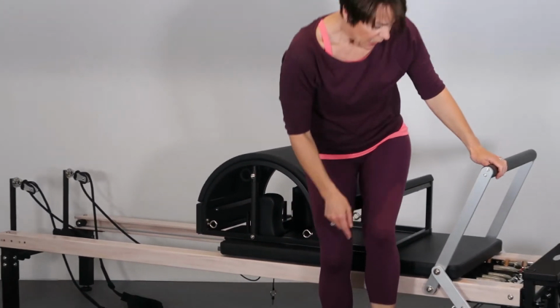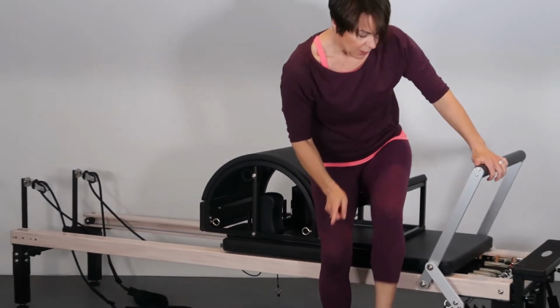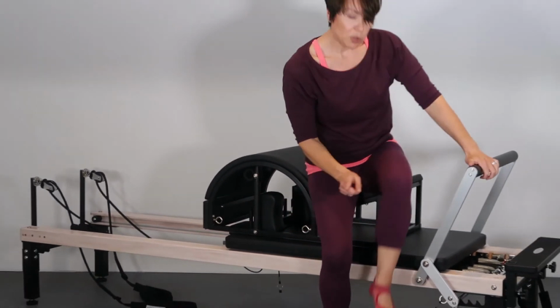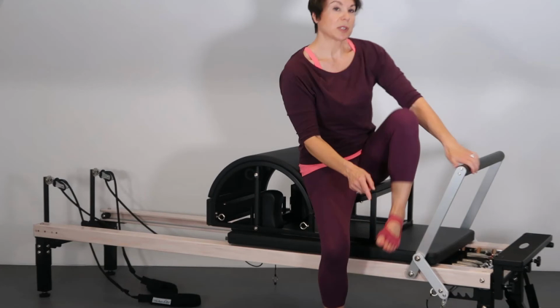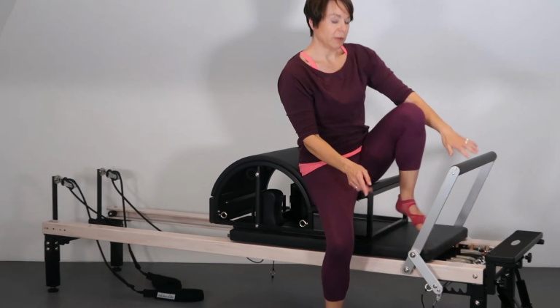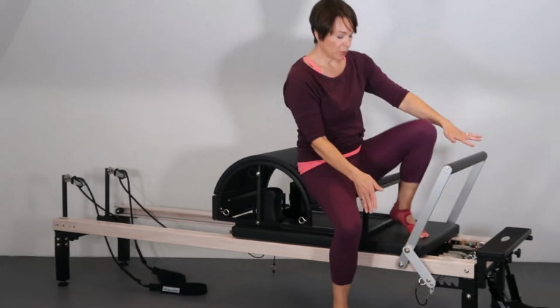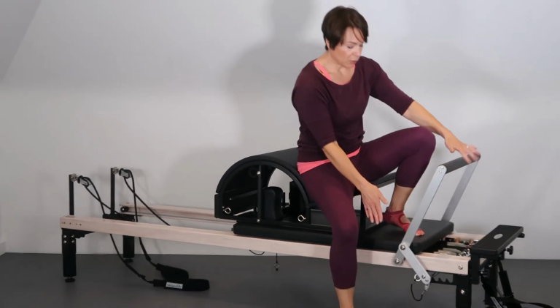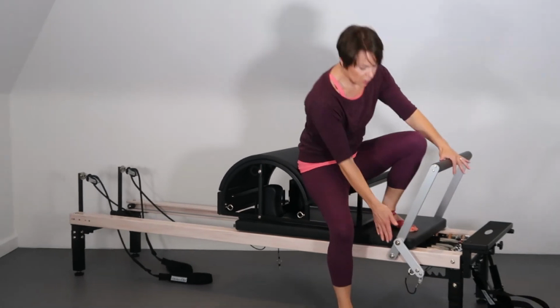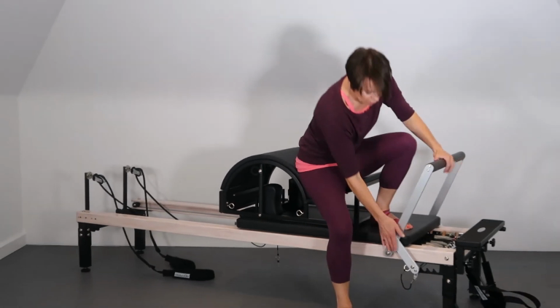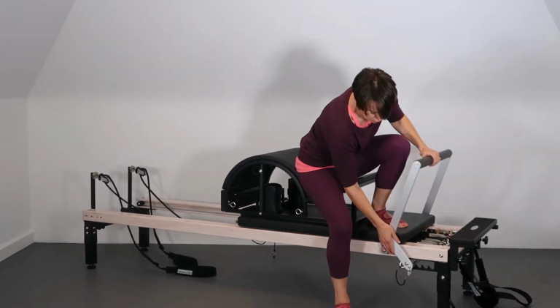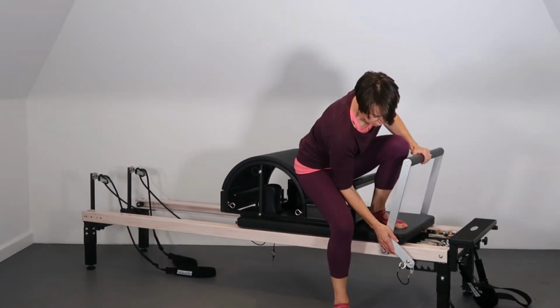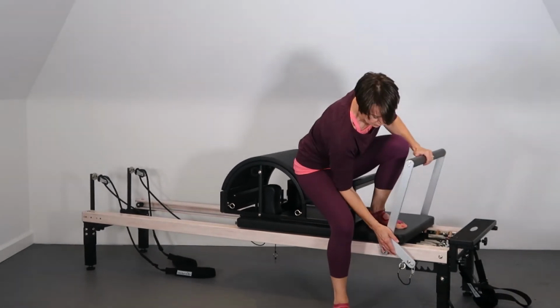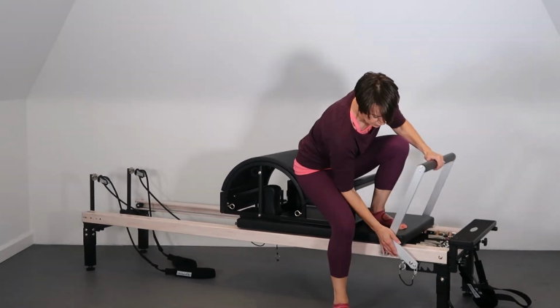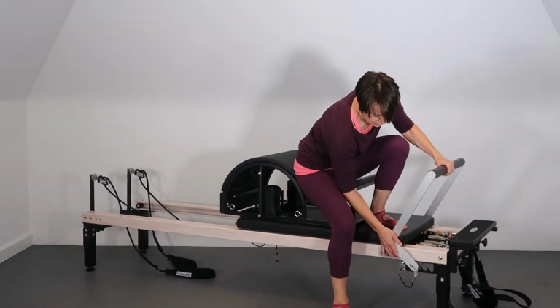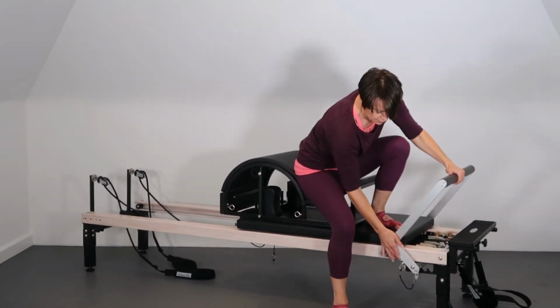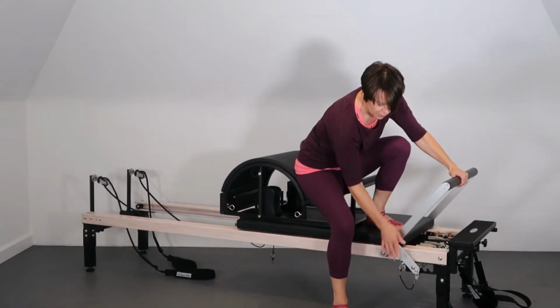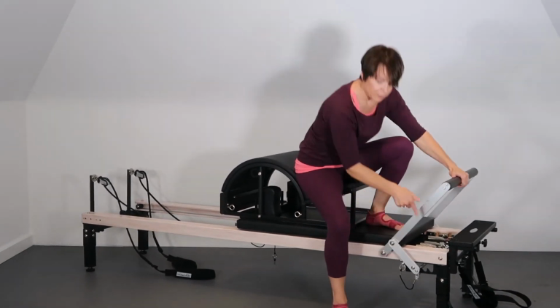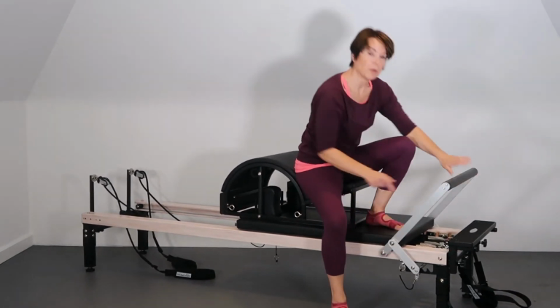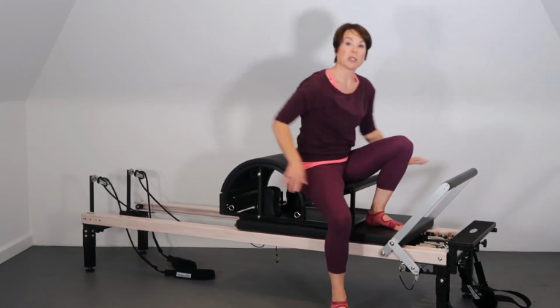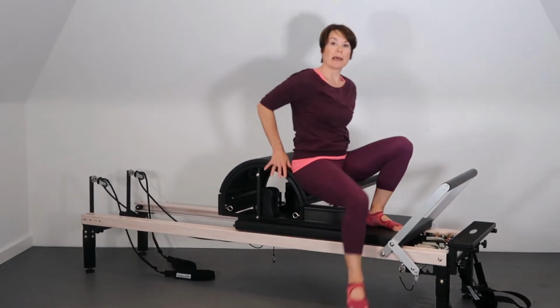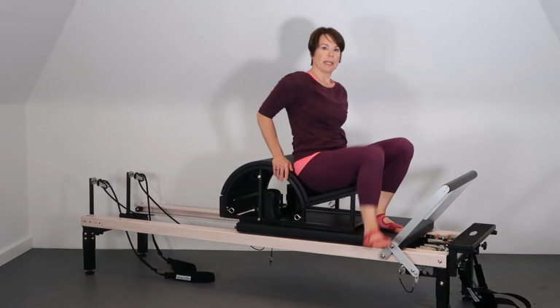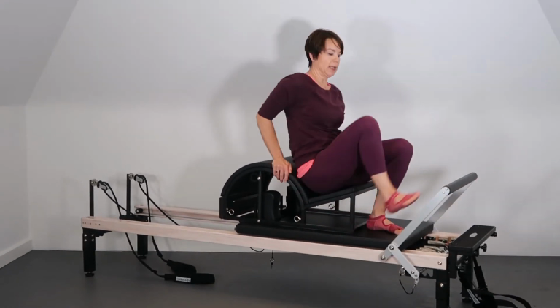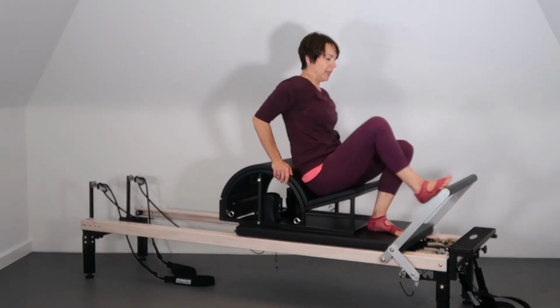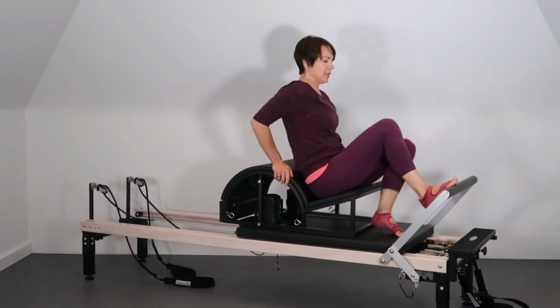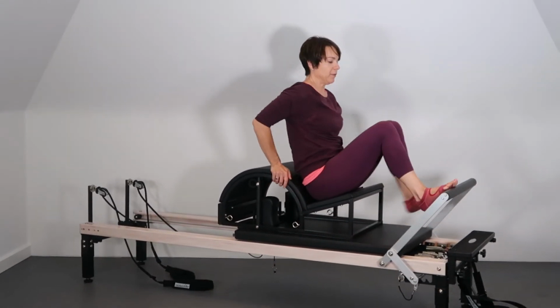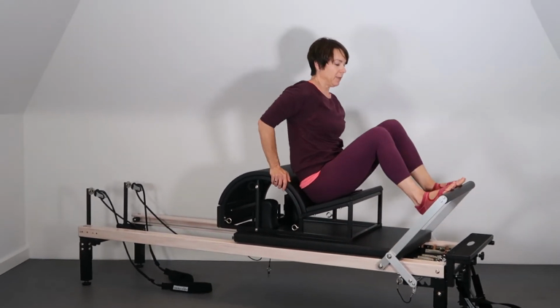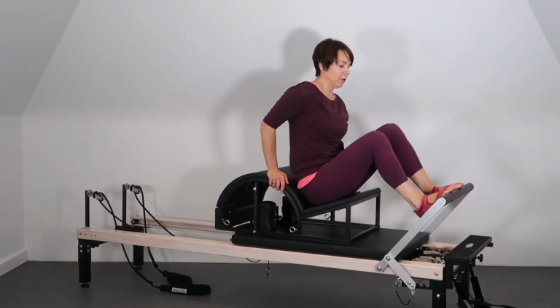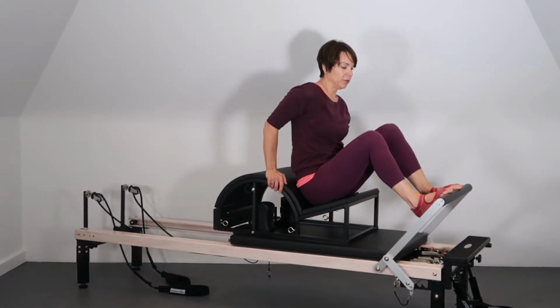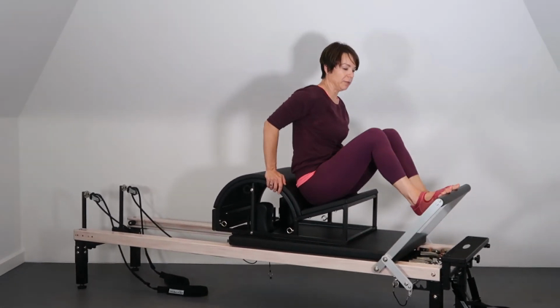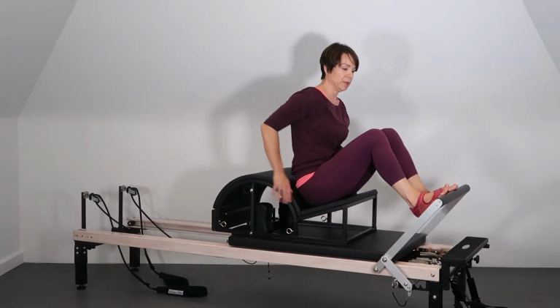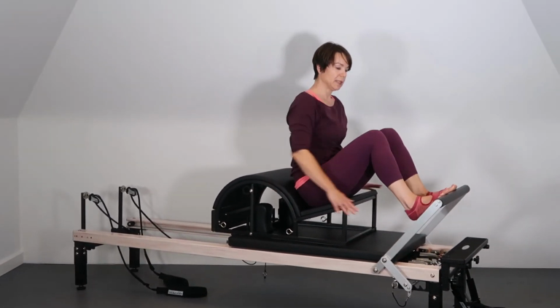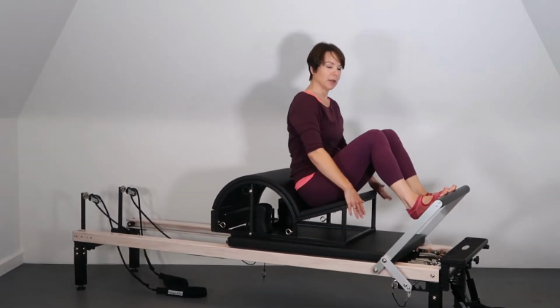And I could also, of course, put the foot bar down to give me a bit more room still.